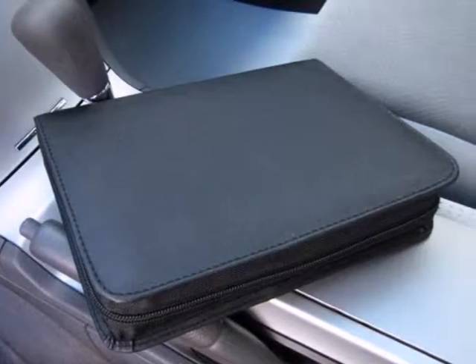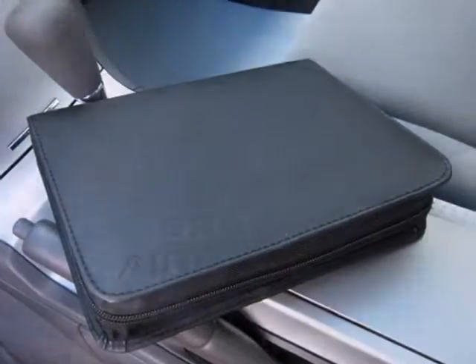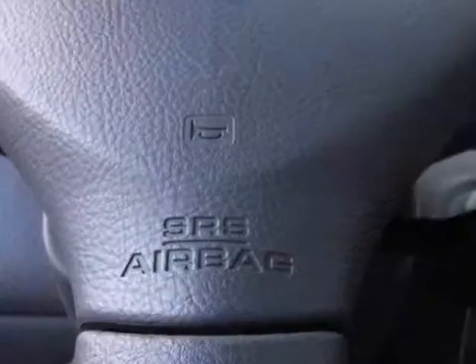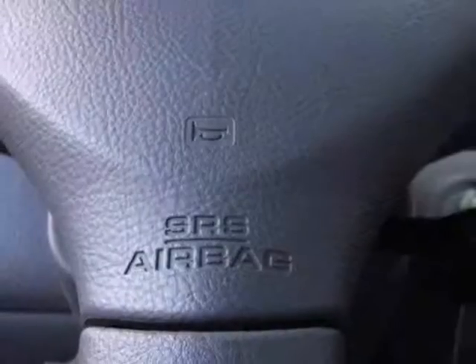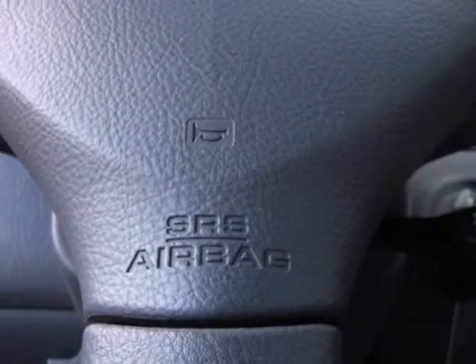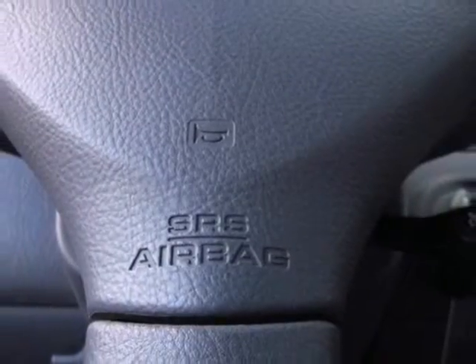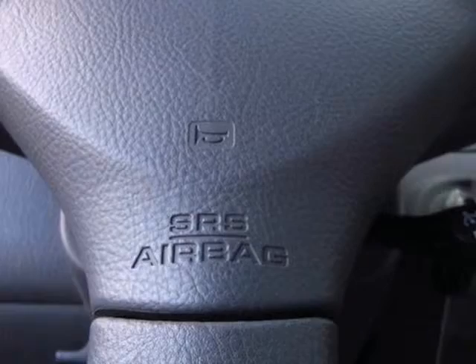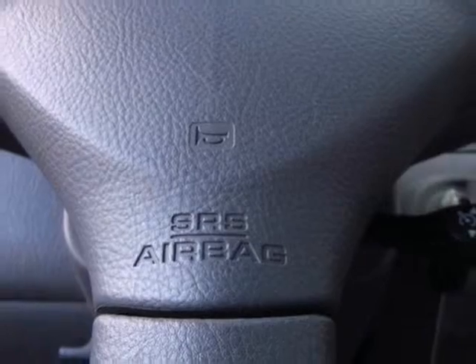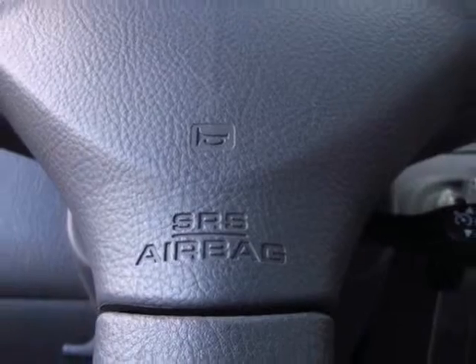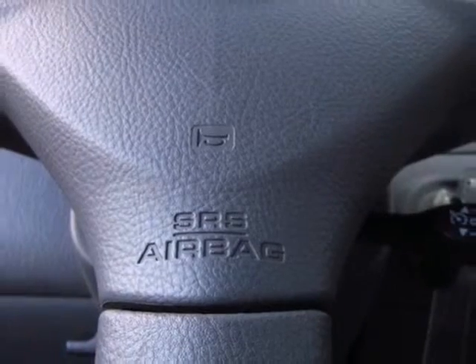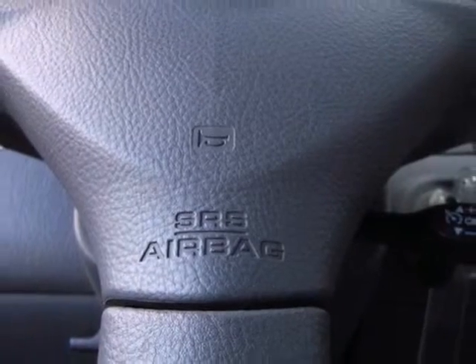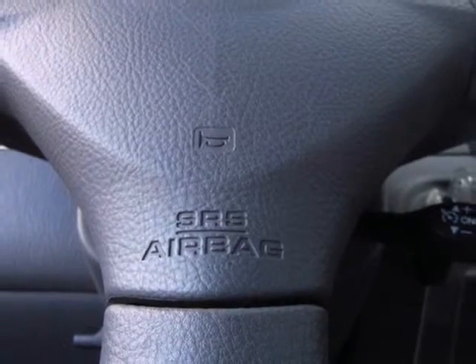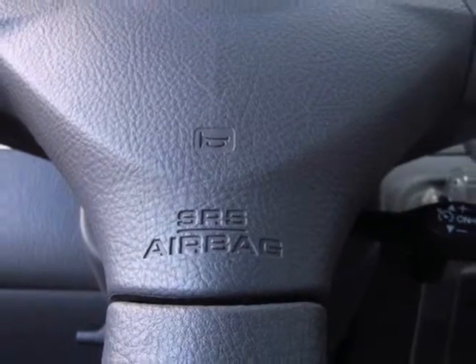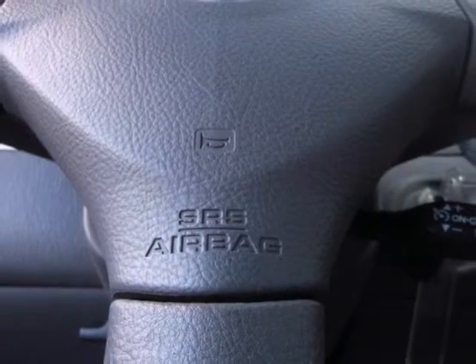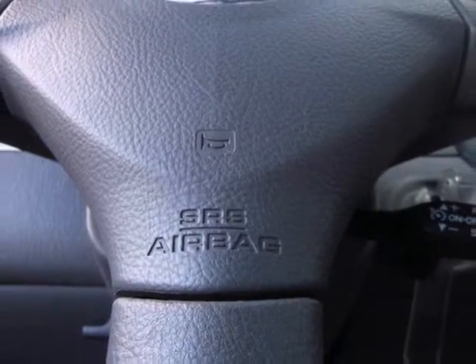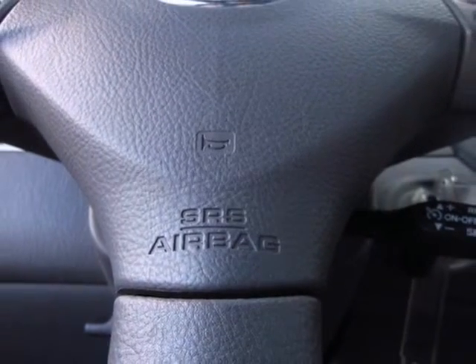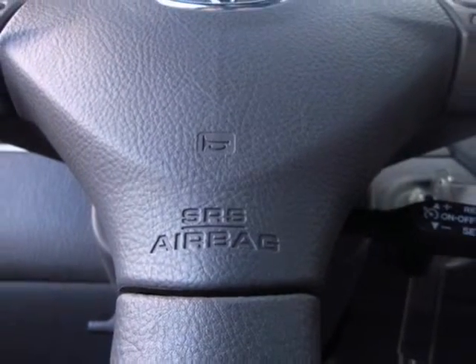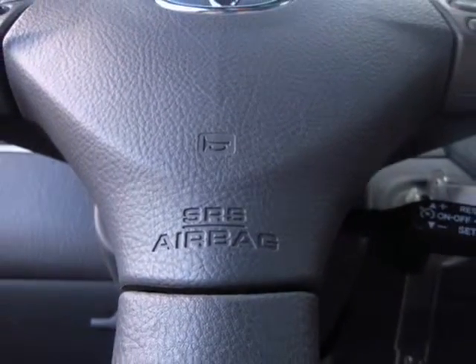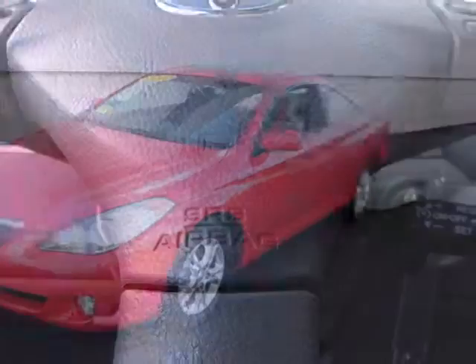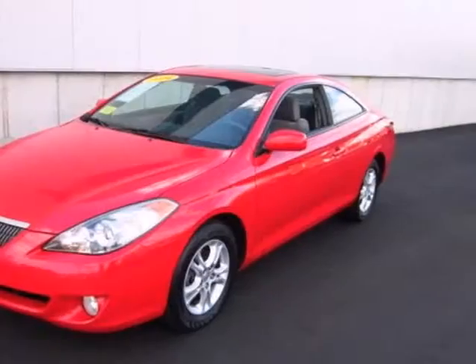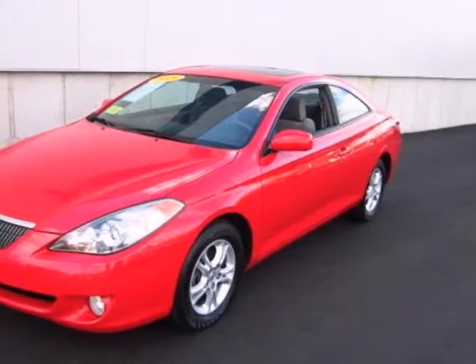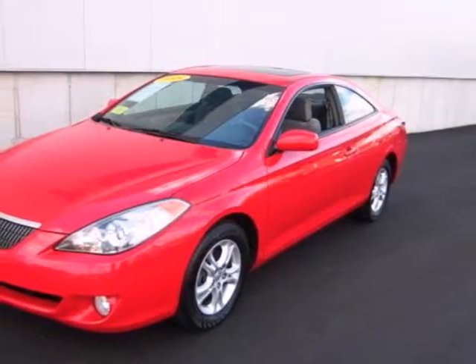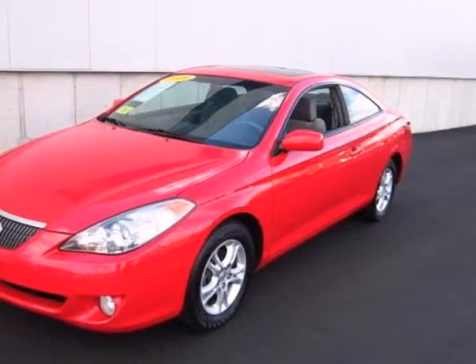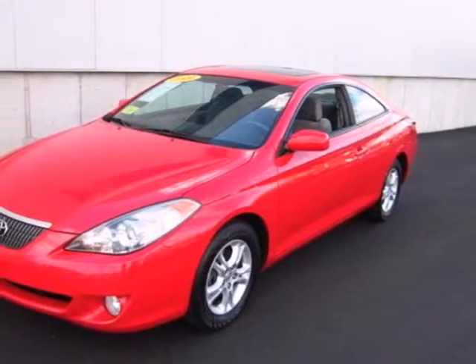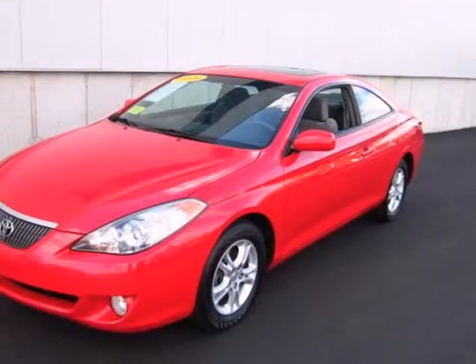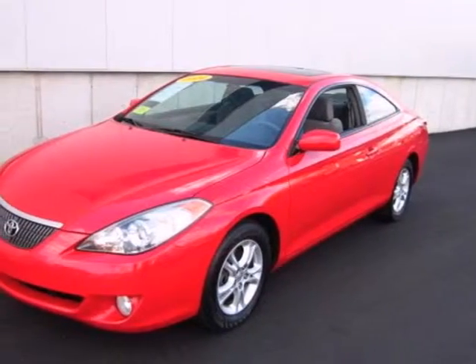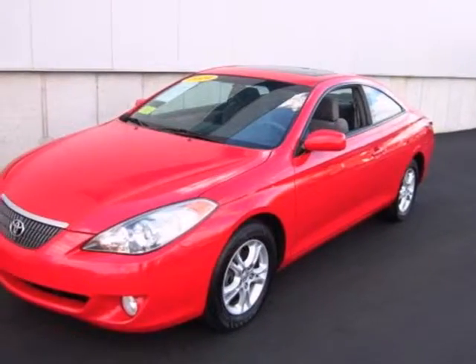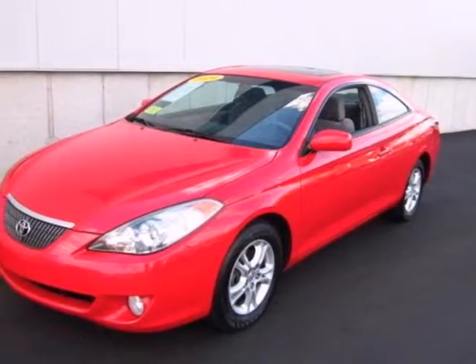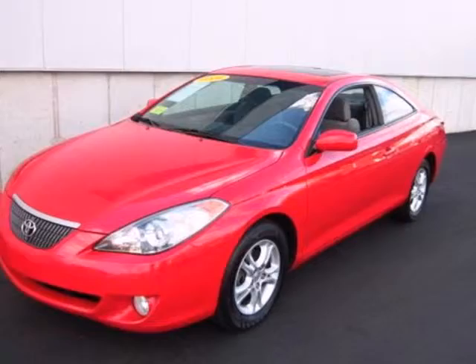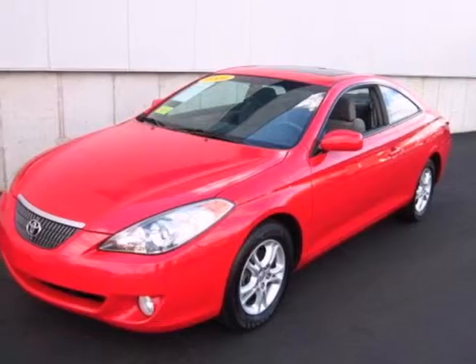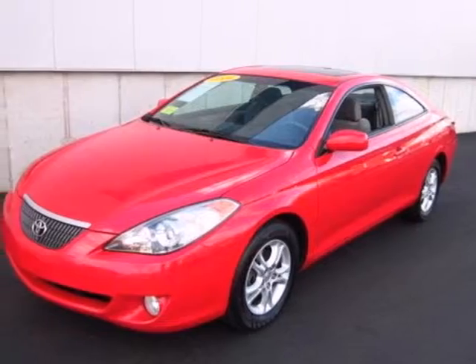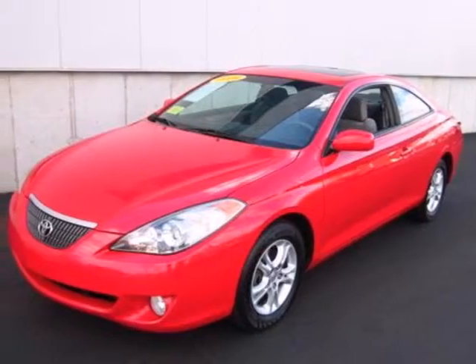The excellence of Toyota engineering and a wide range of safety and convenience features makes this automobile a most intelligent choice.